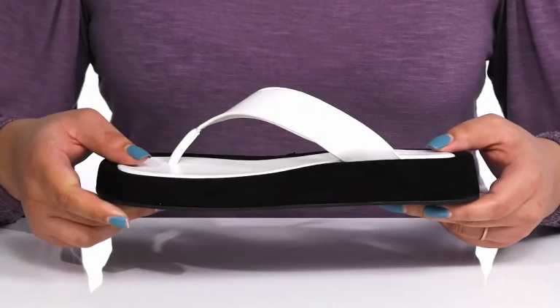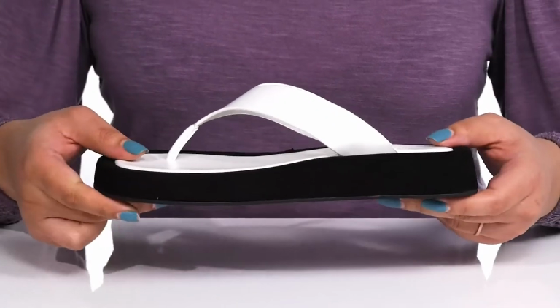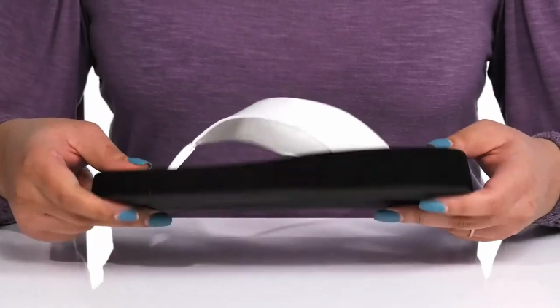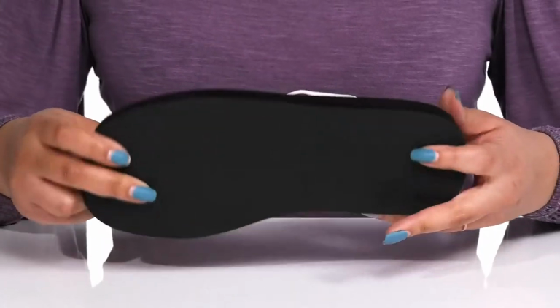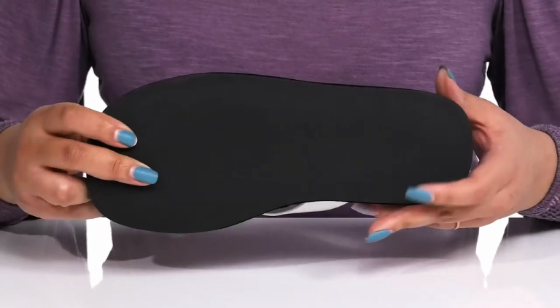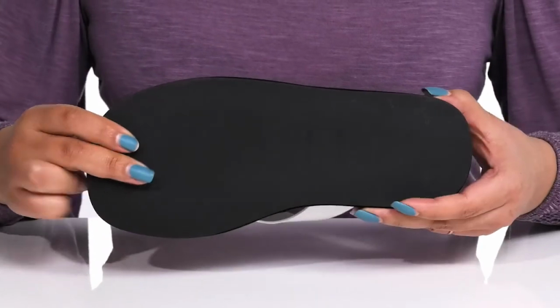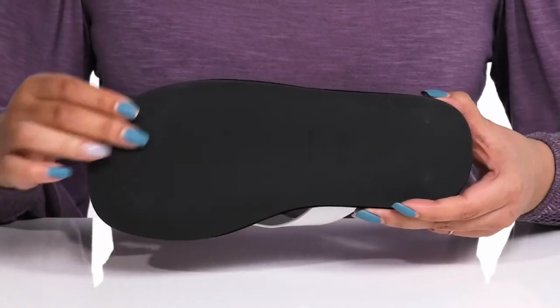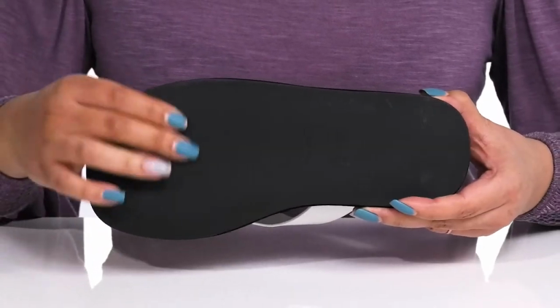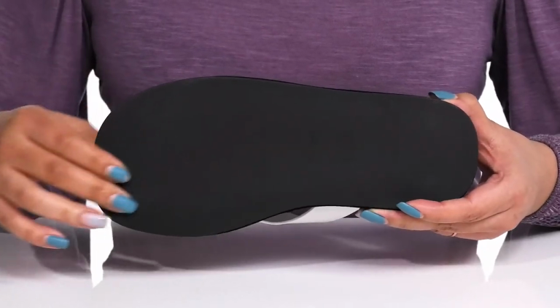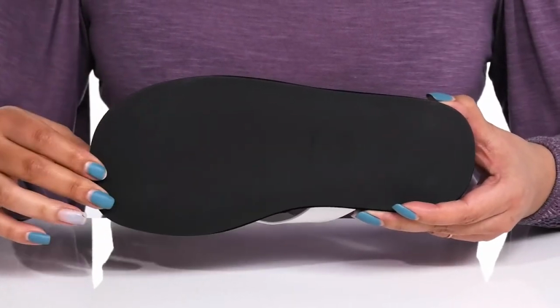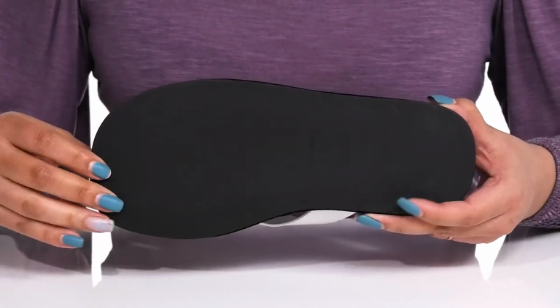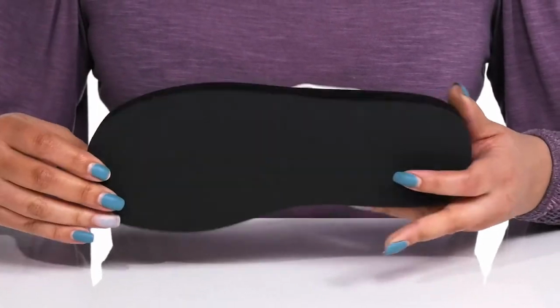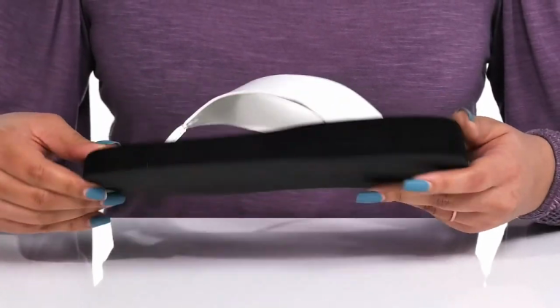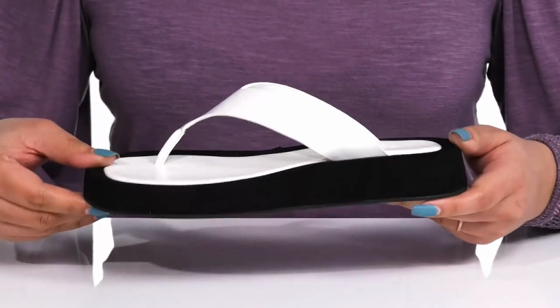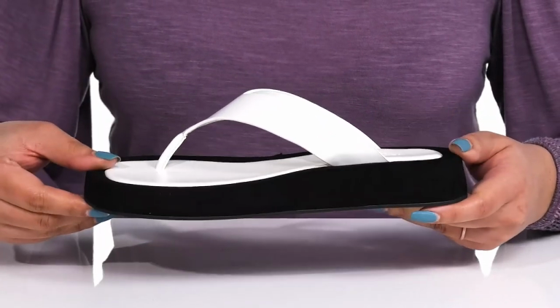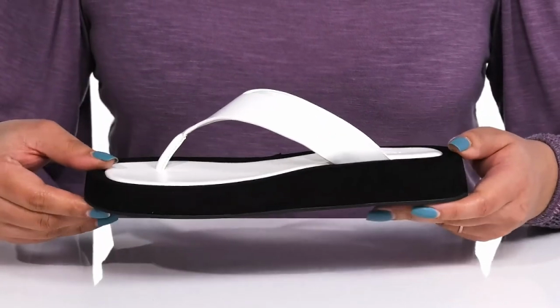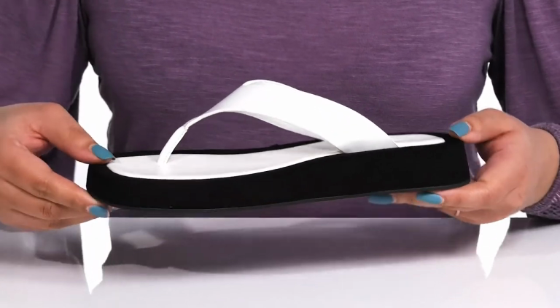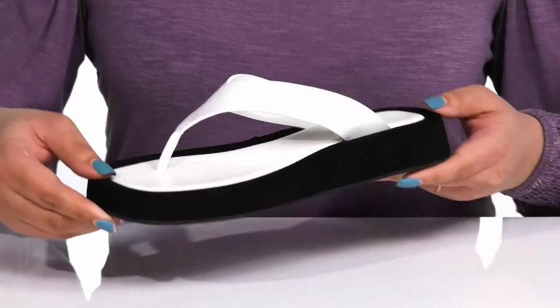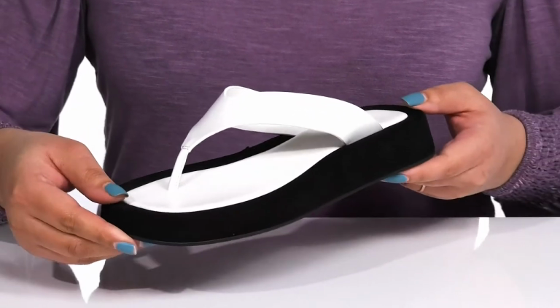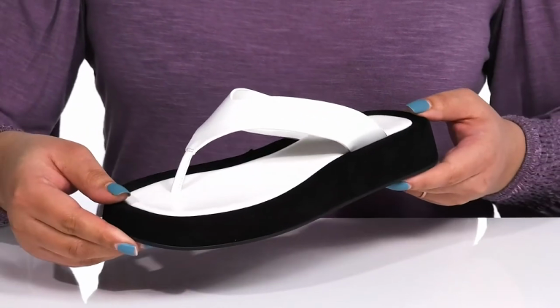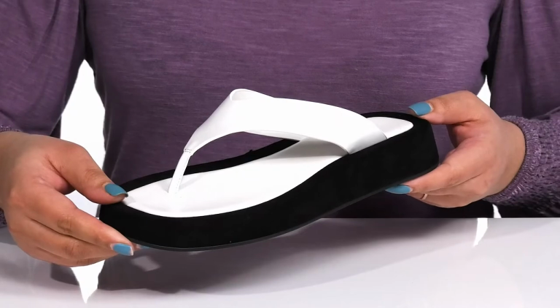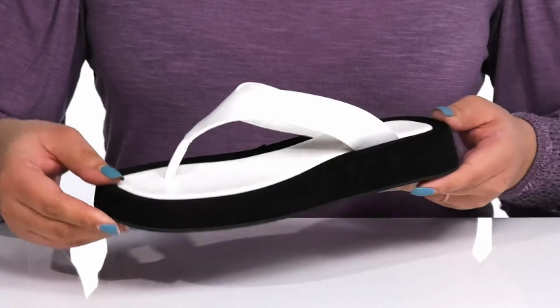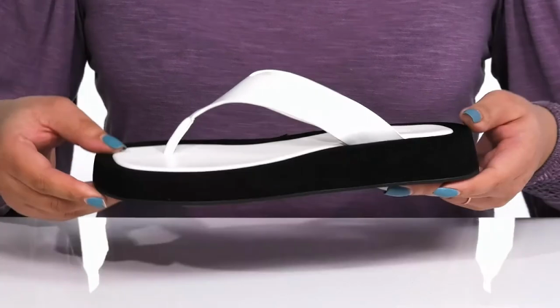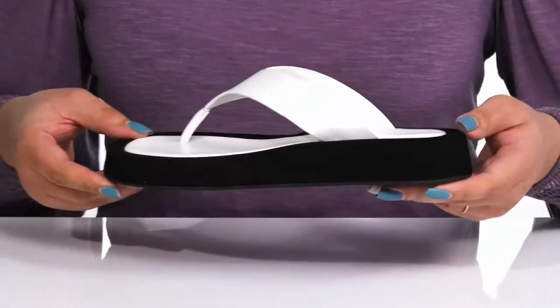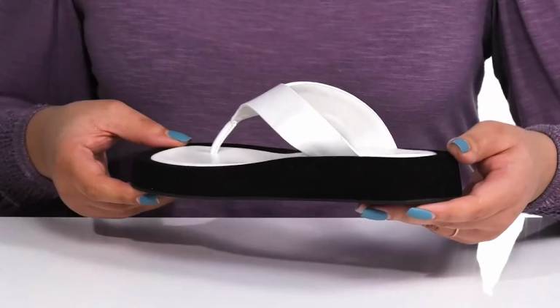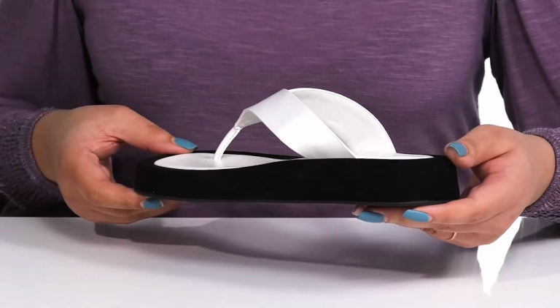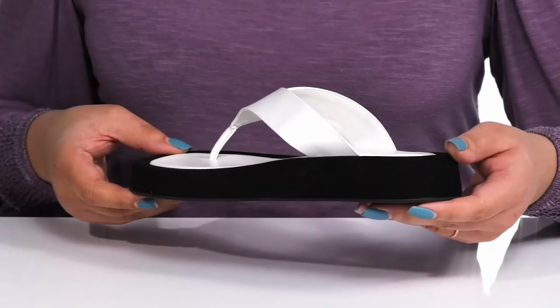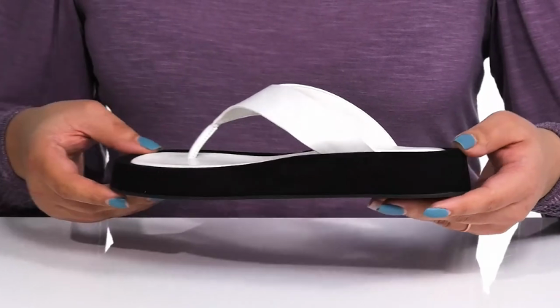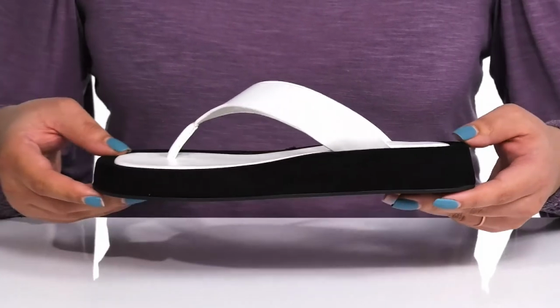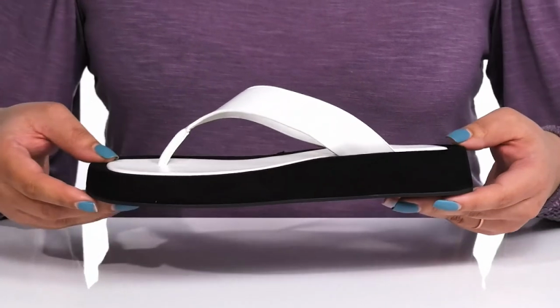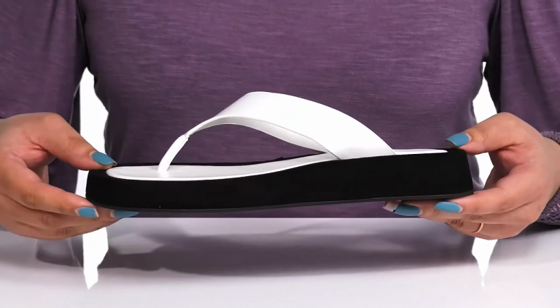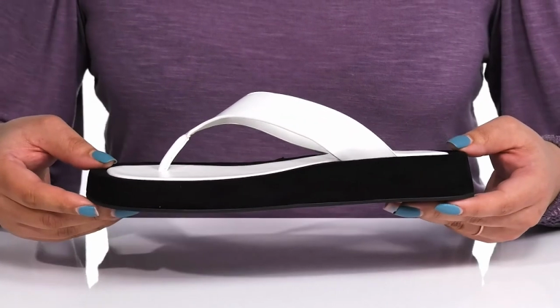It's all on top of a grippy man-made outsole. Slip into these wearing a cute pair of cropped pants.